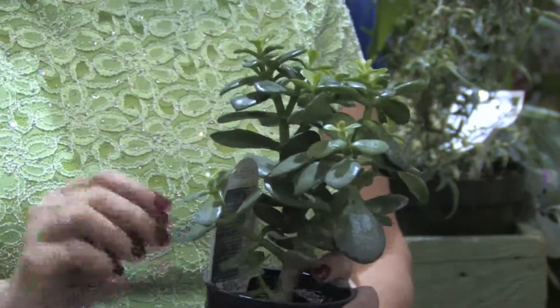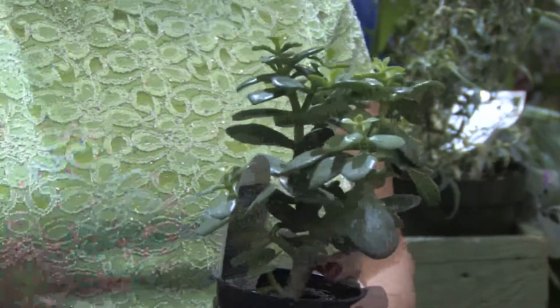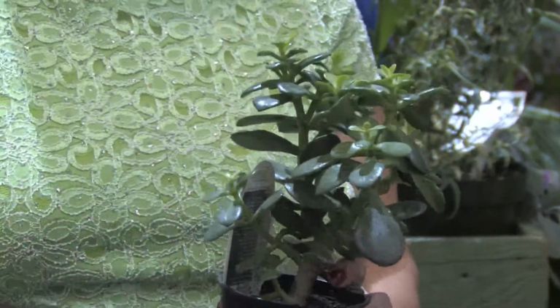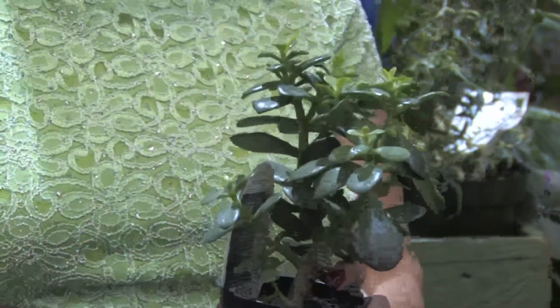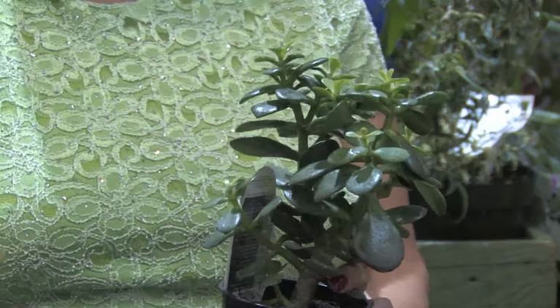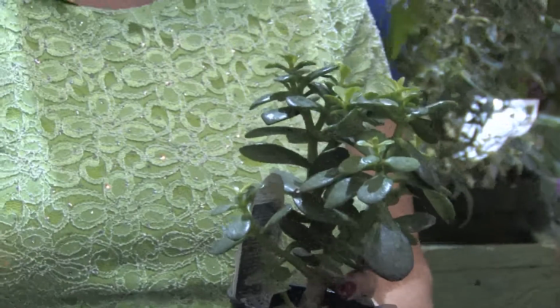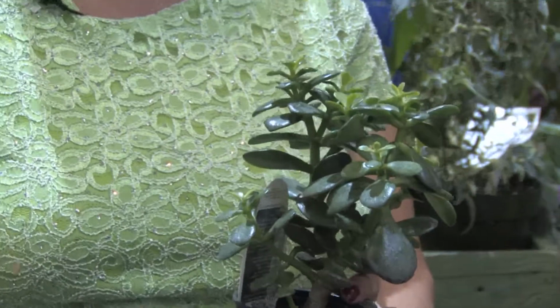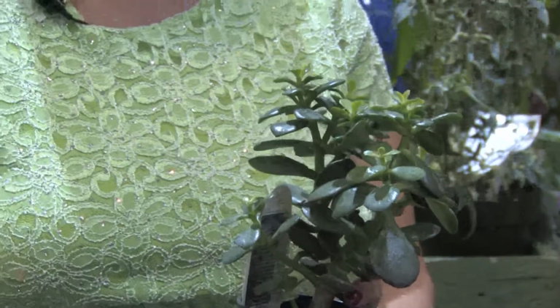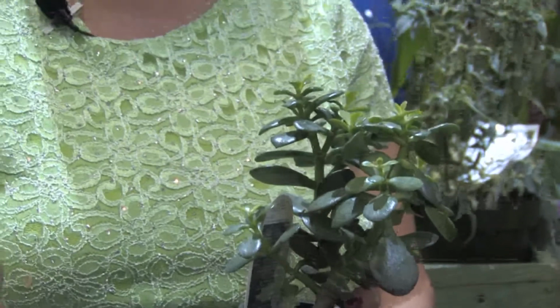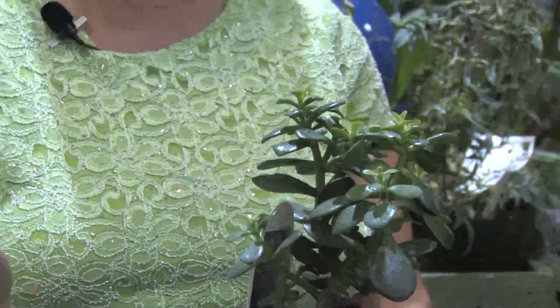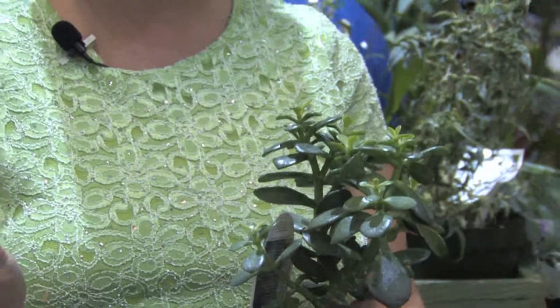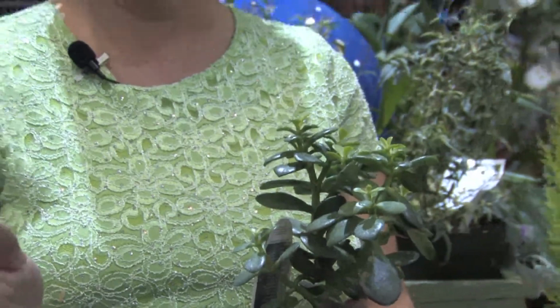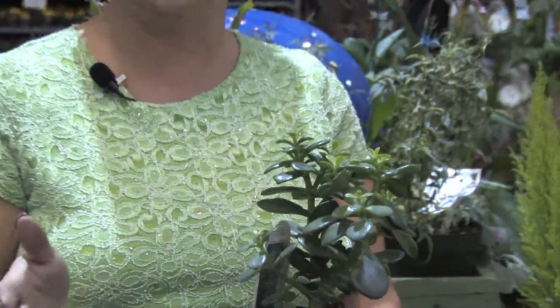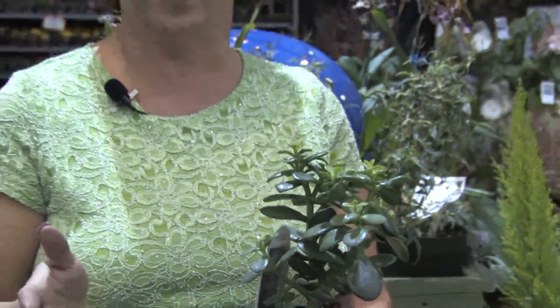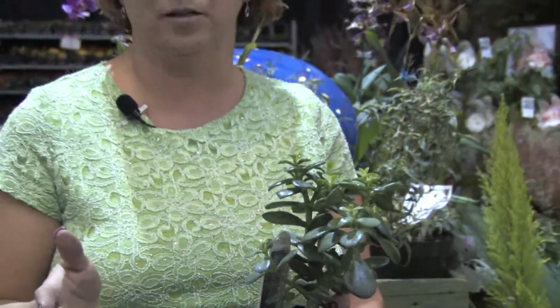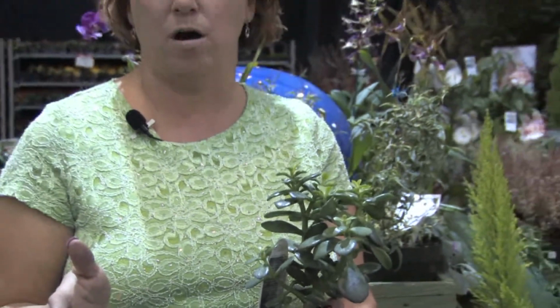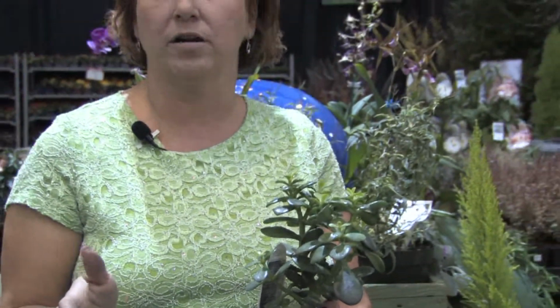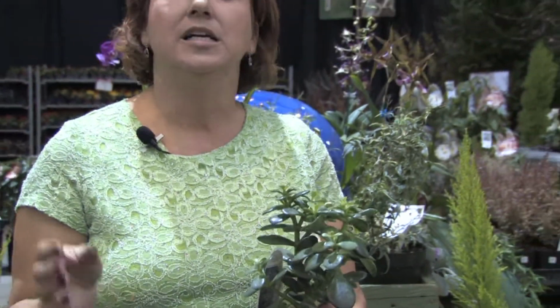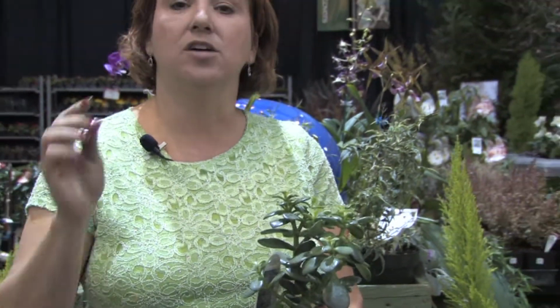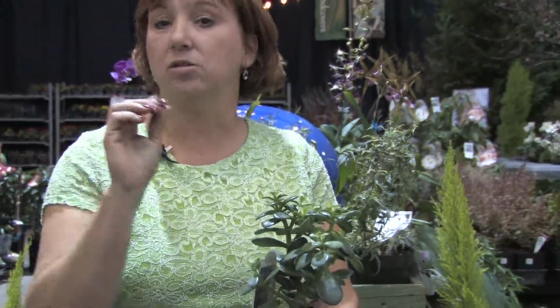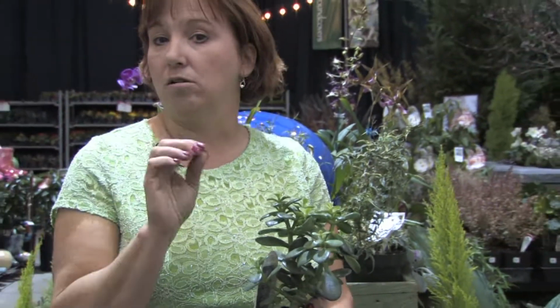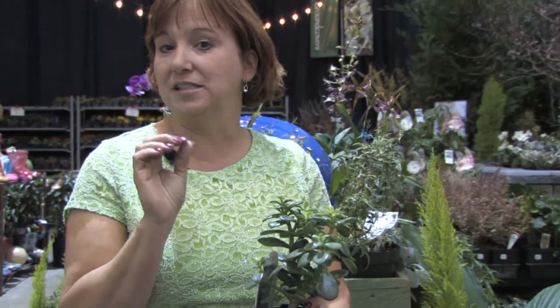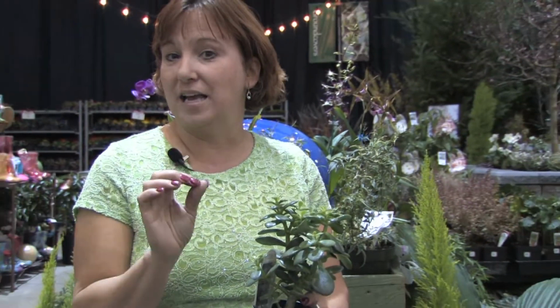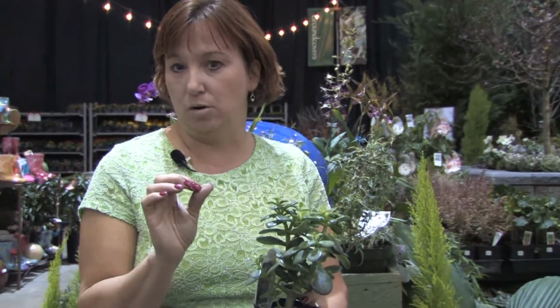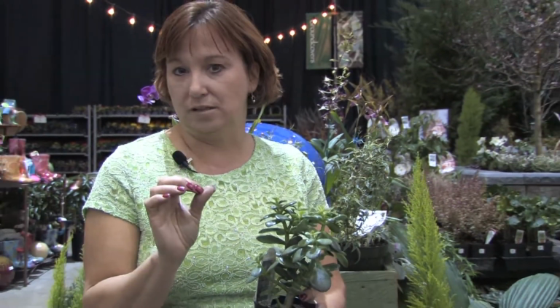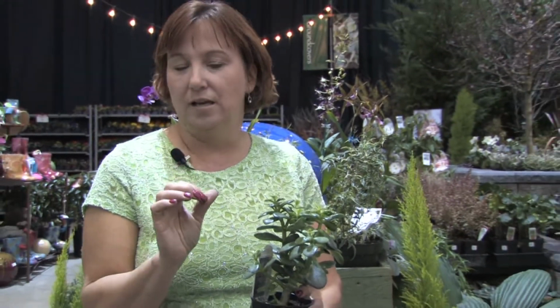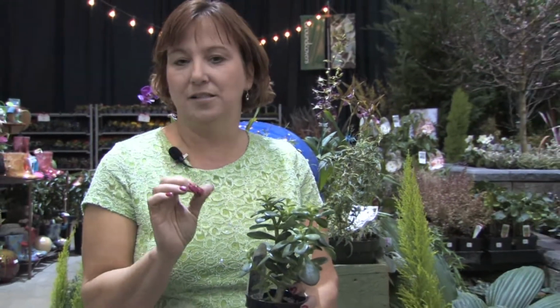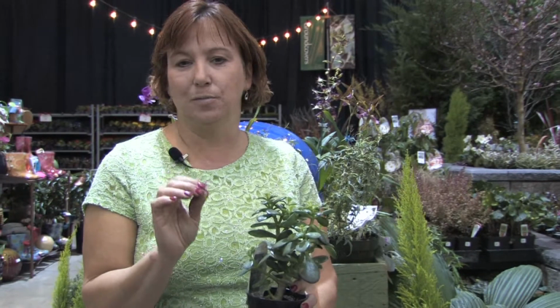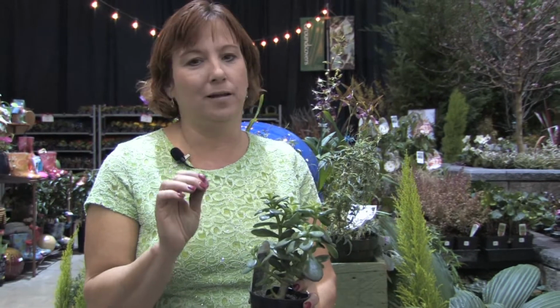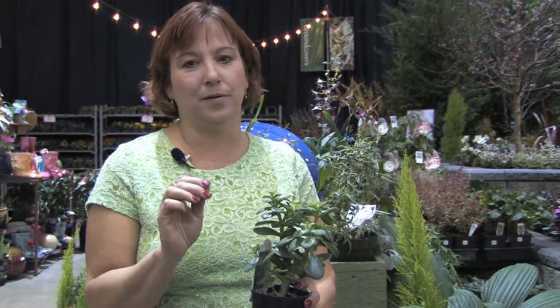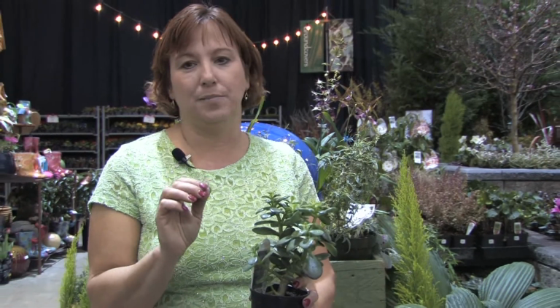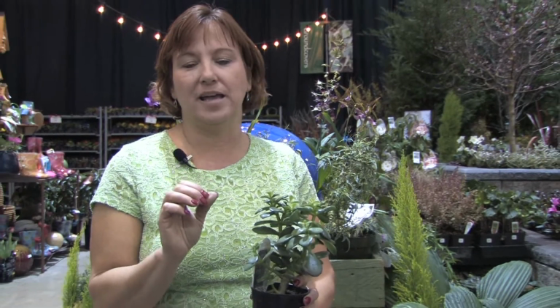Christmas cactus is also a gorgeous plant that needs very little water. It's also called zygose. It's a really pretty plant.